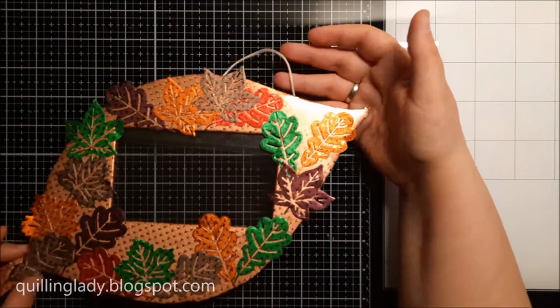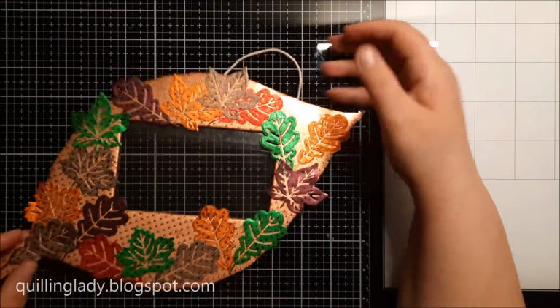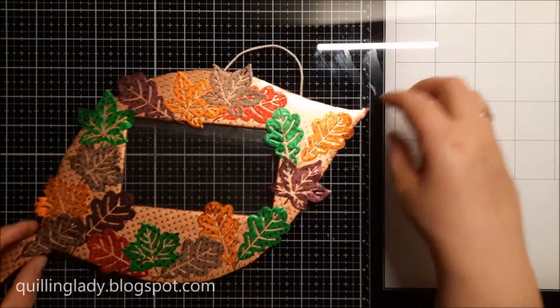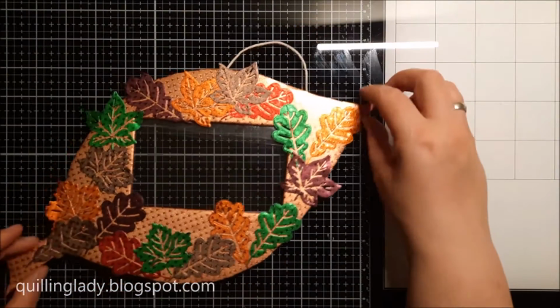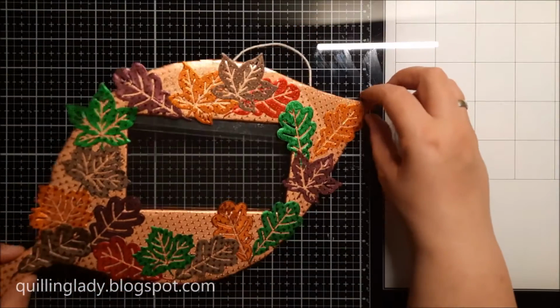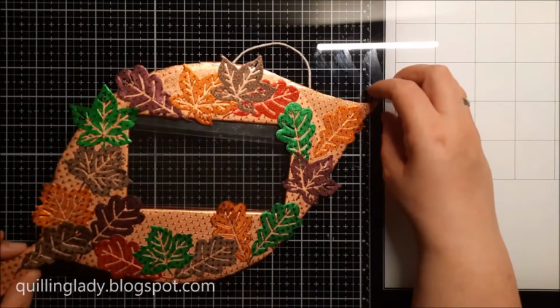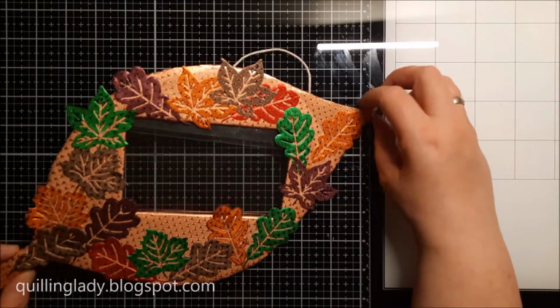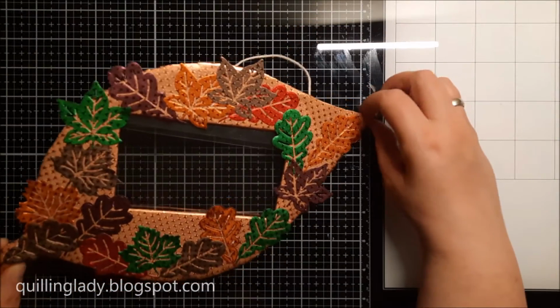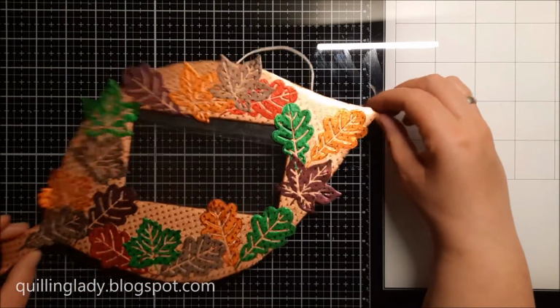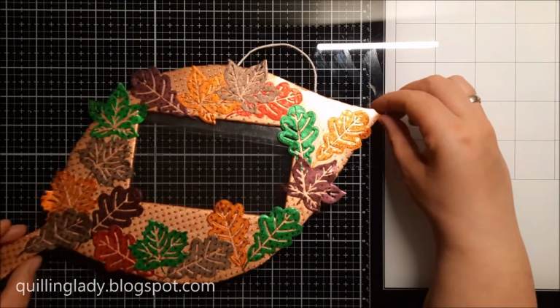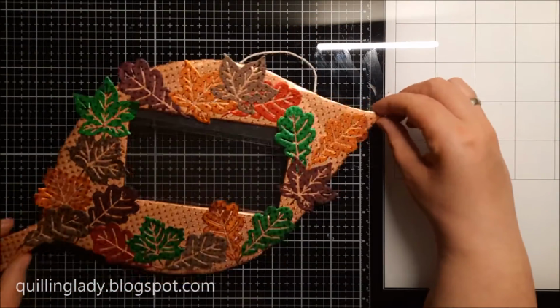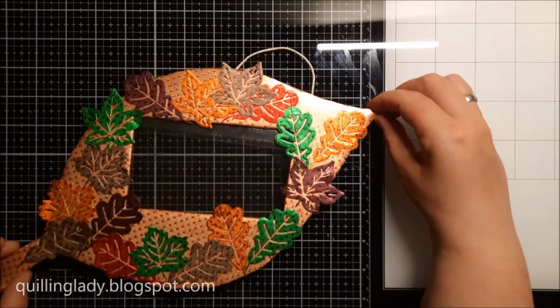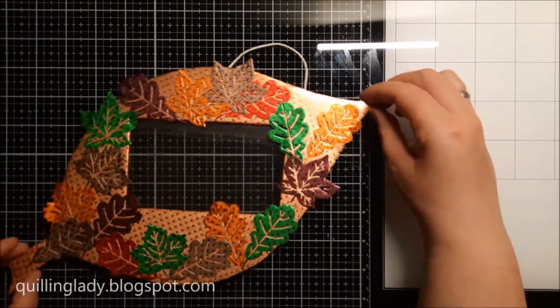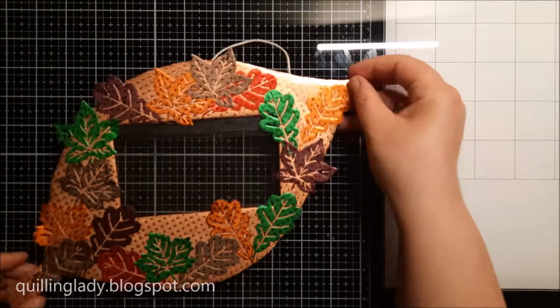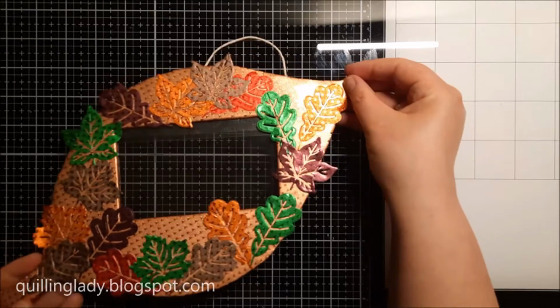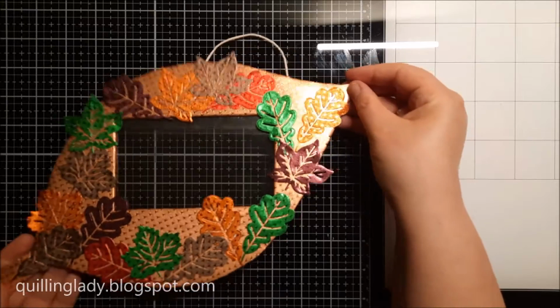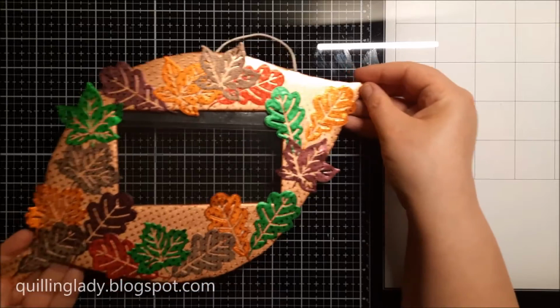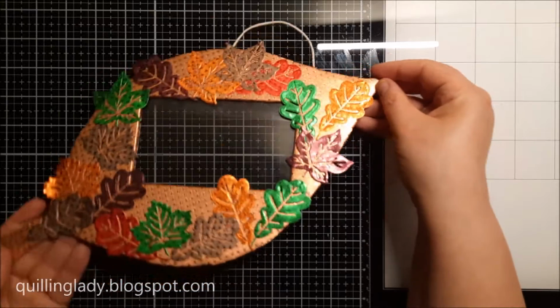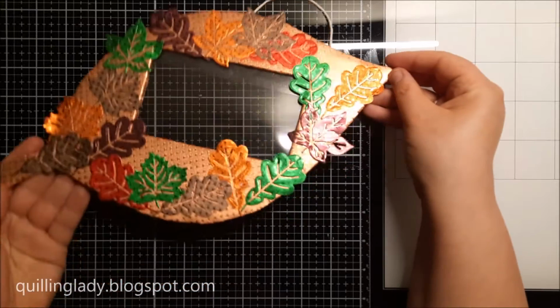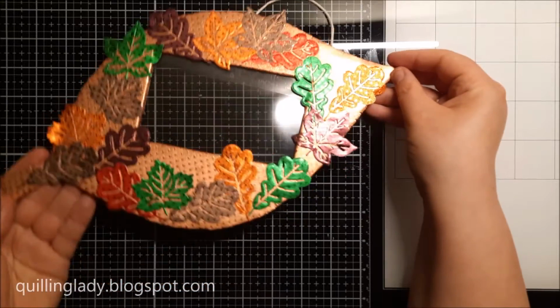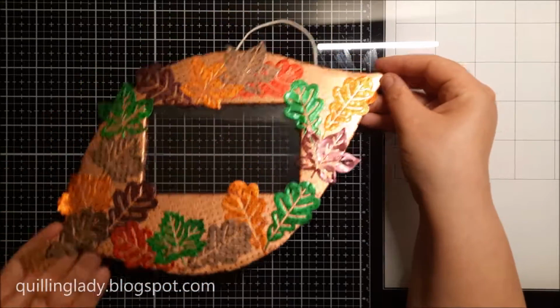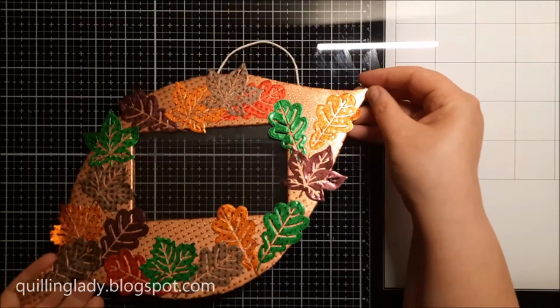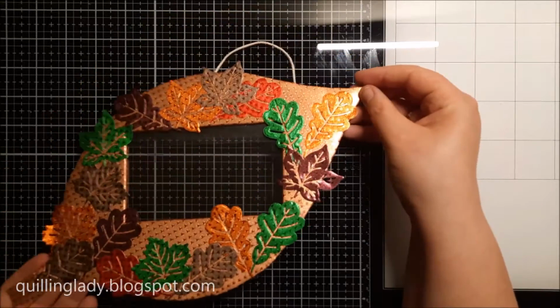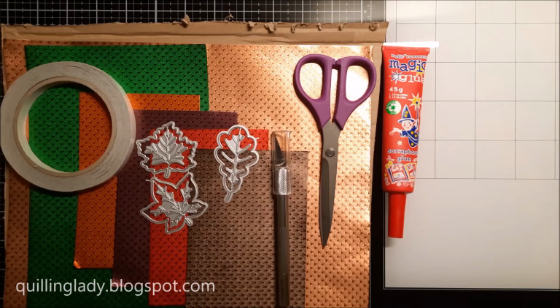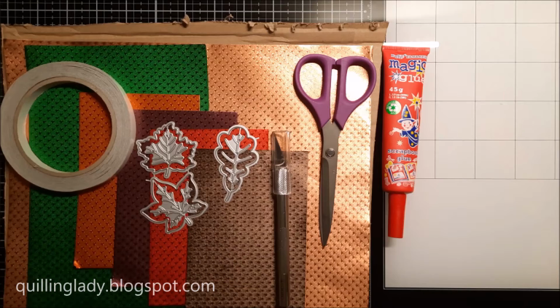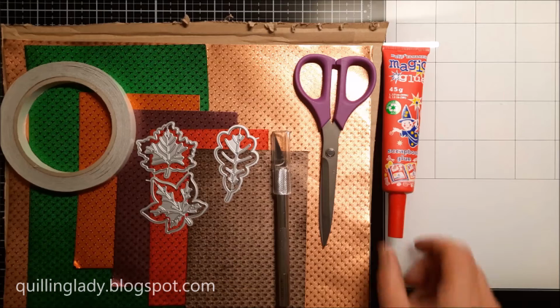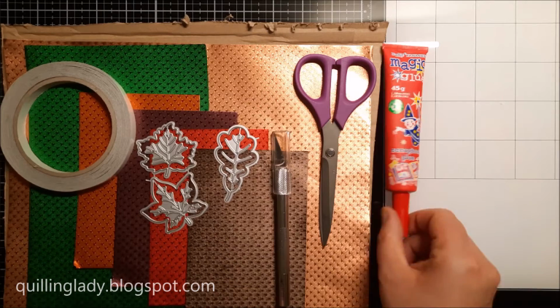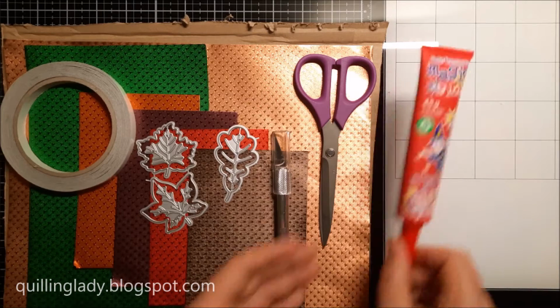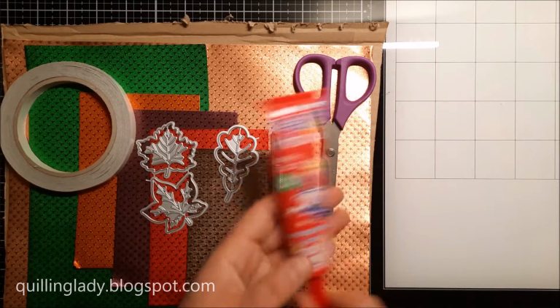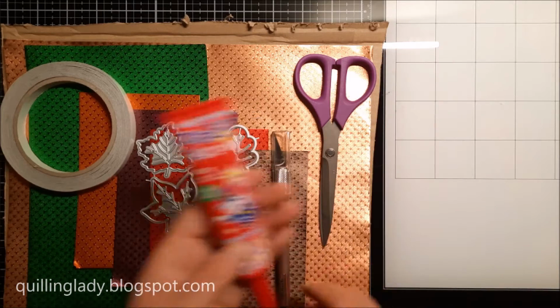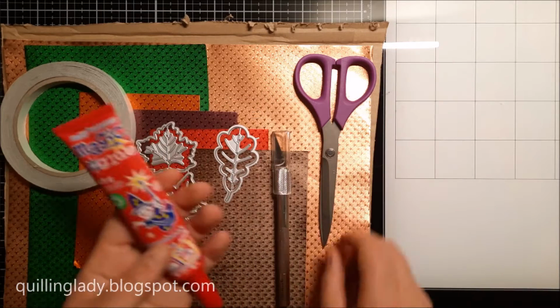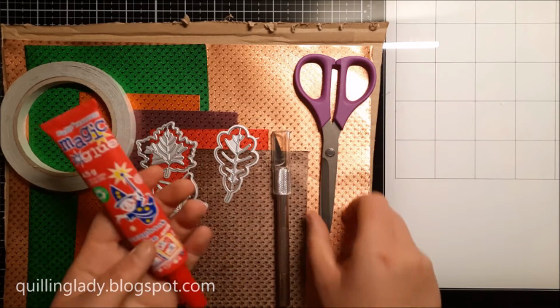In today's video I'm going to show you how to create this beautiful autumn leaf photo frame using Rhenia fold papers.